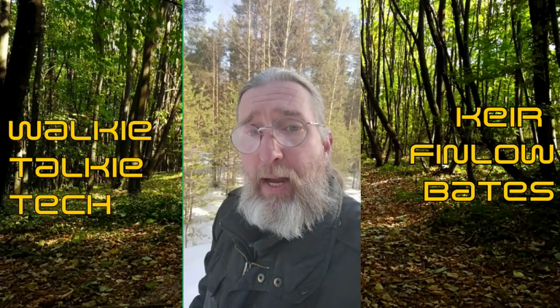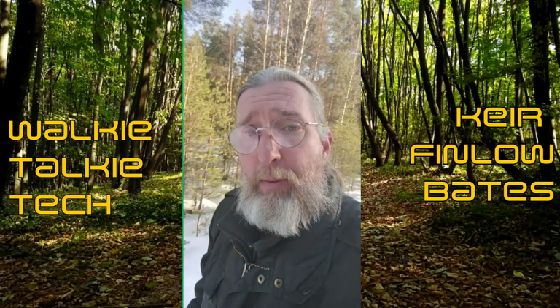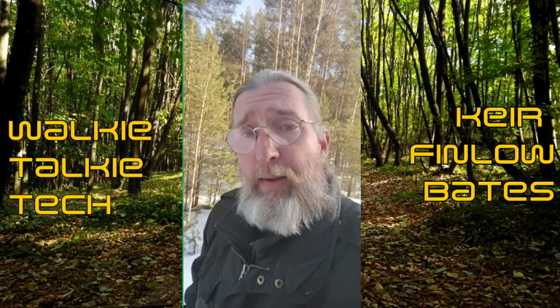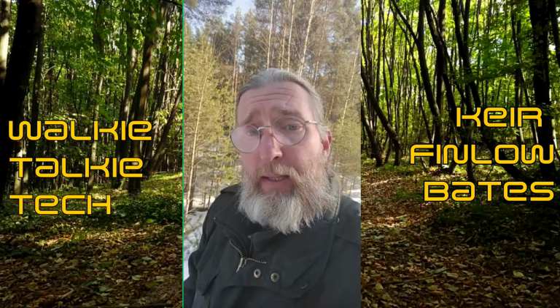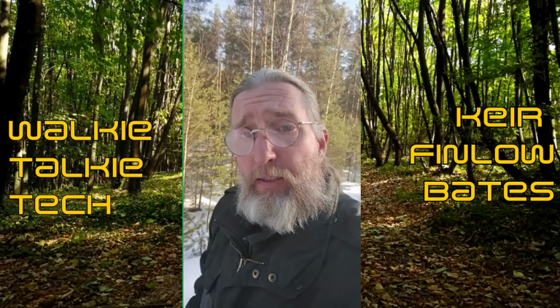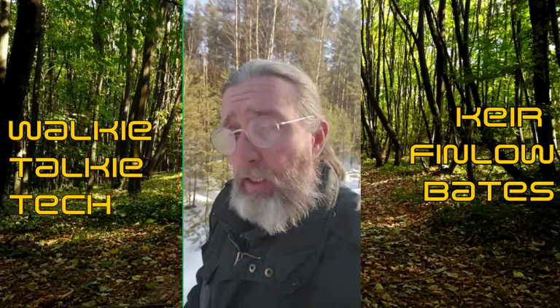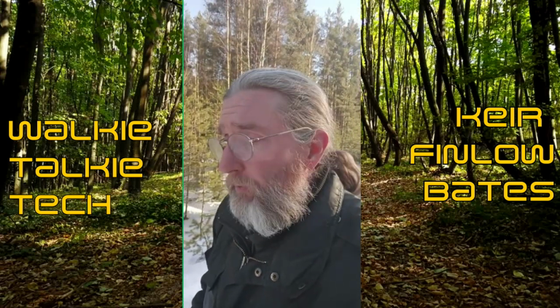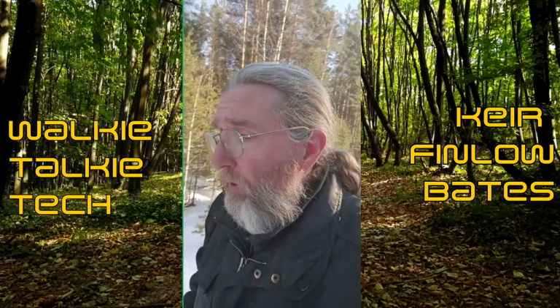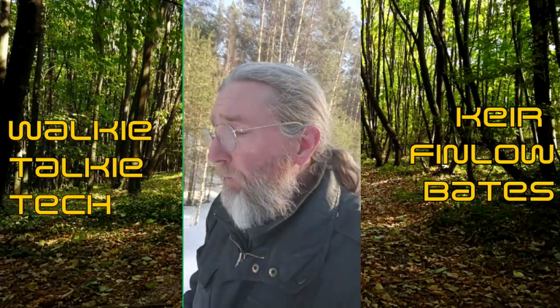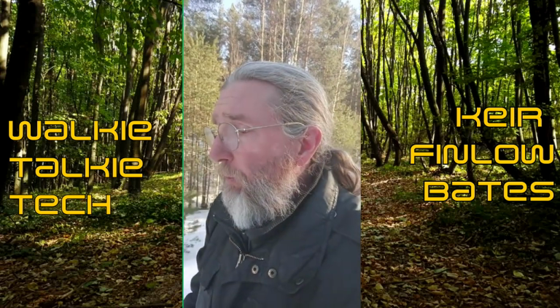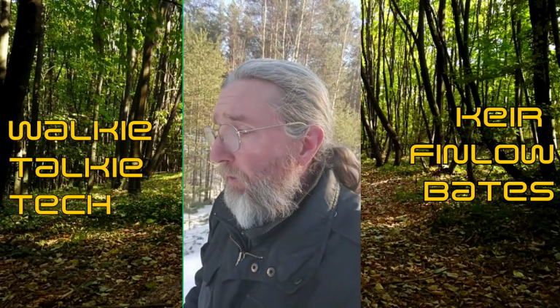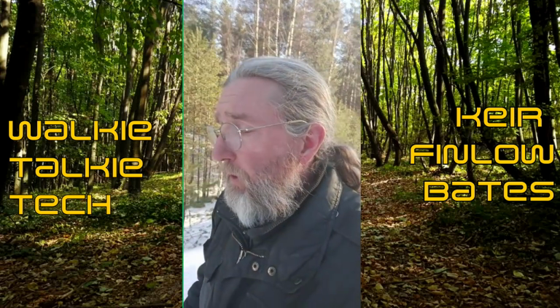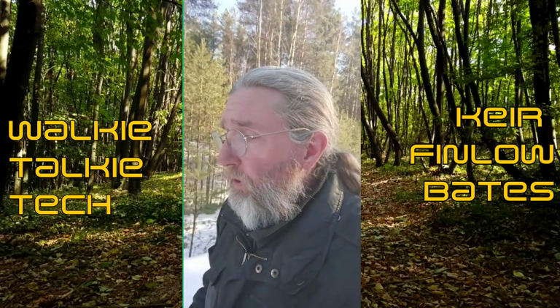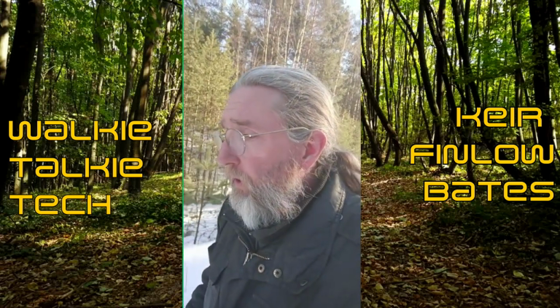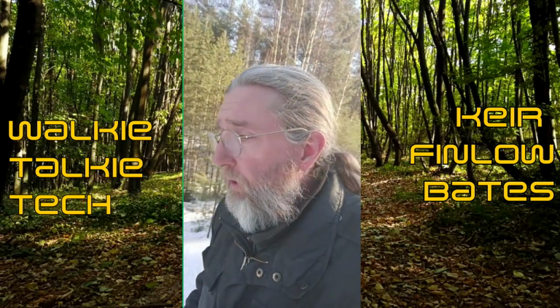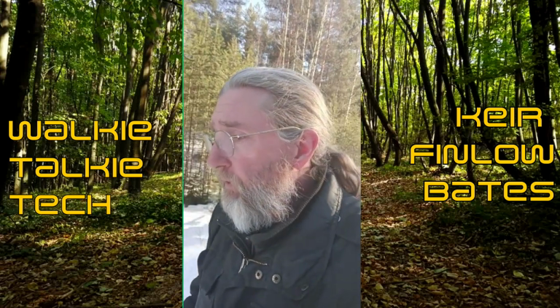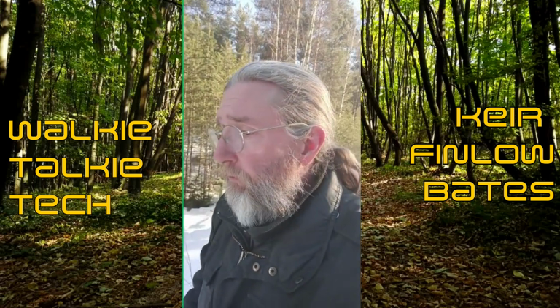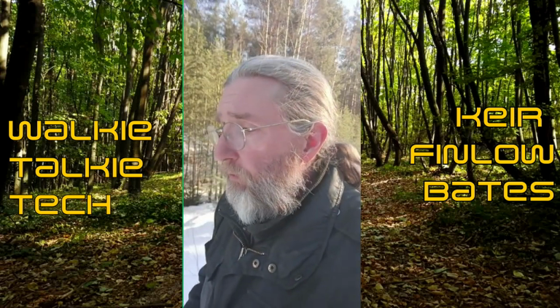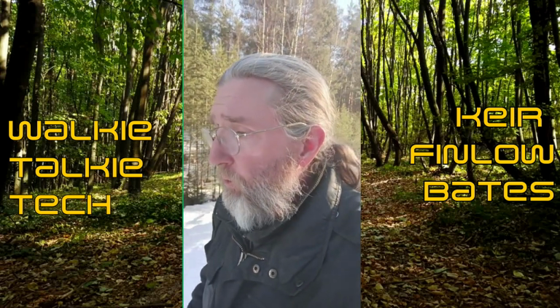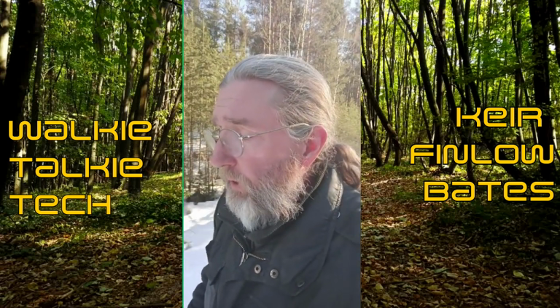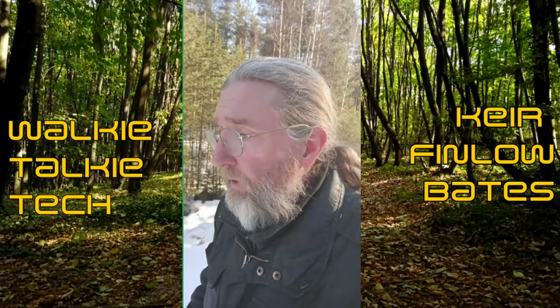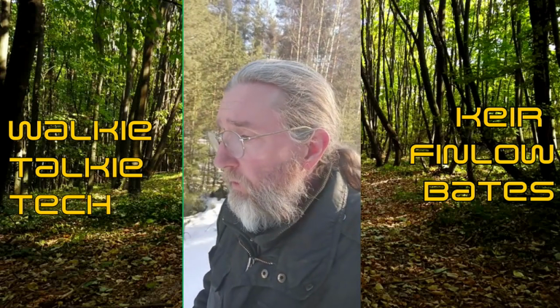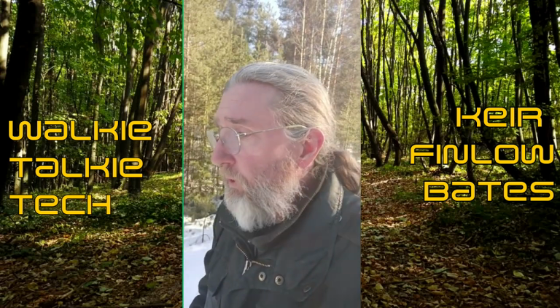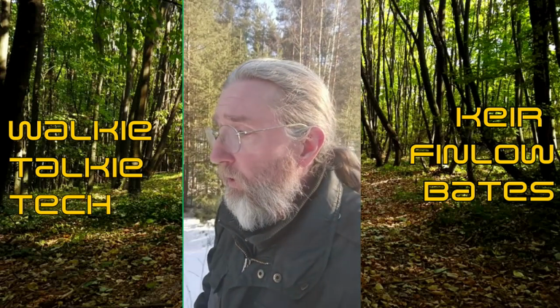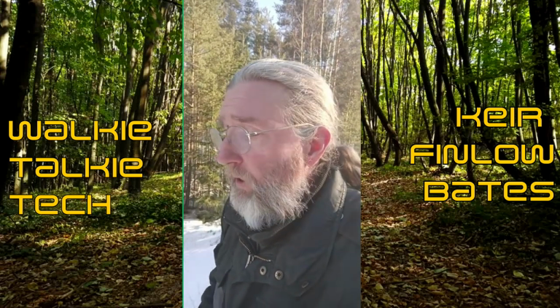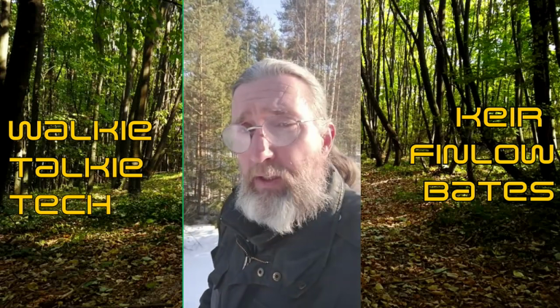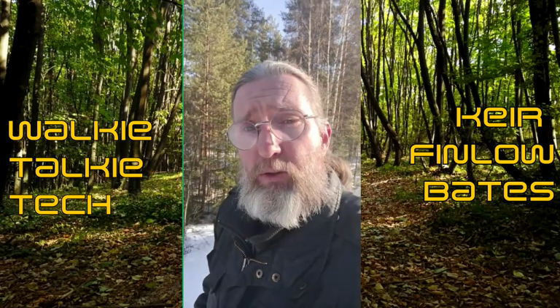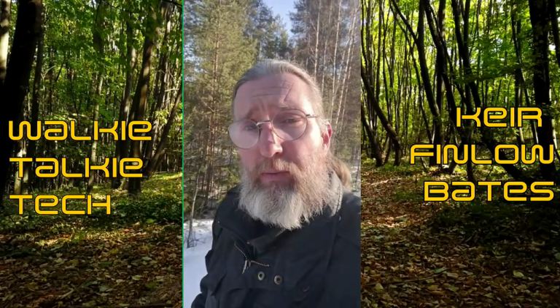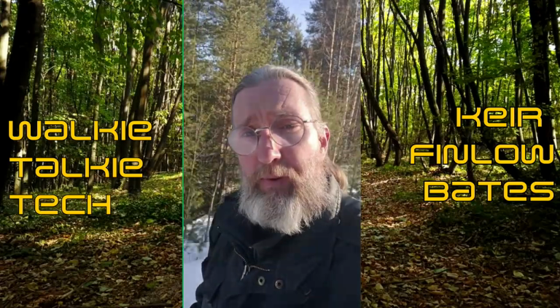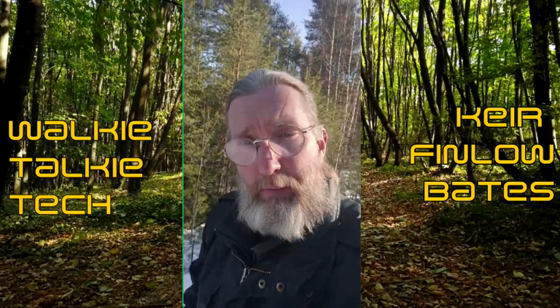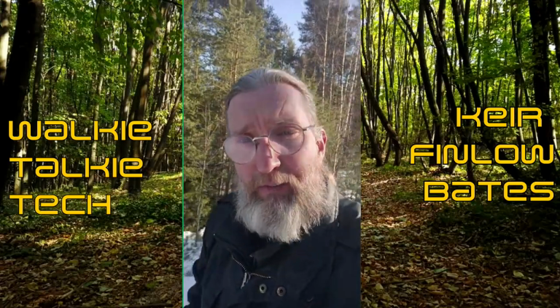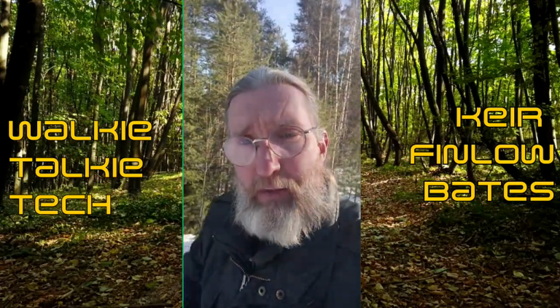Anyway, that's today's video. I hope you found it interesting and it gave you some food for thought, and I'll see you all in the next video soon. Bye for now.